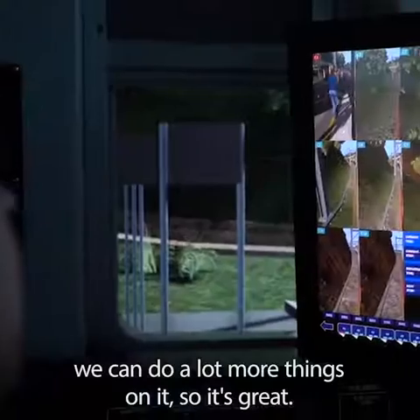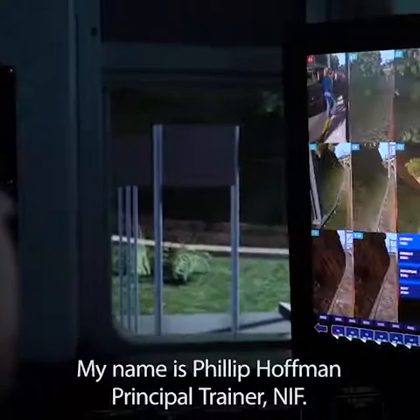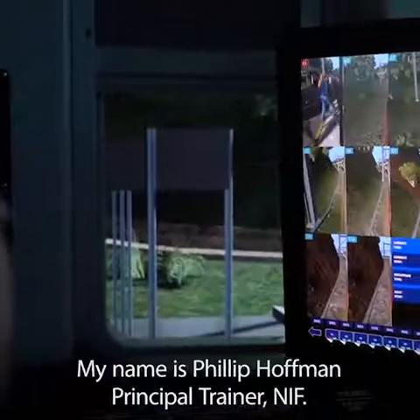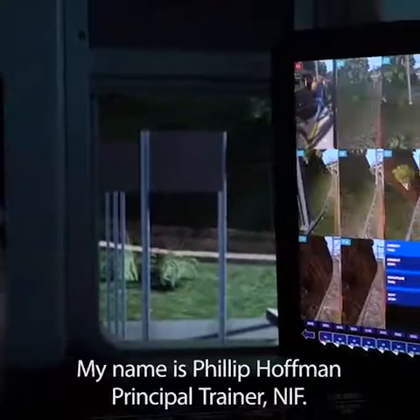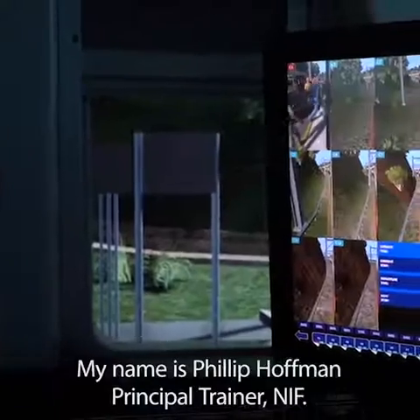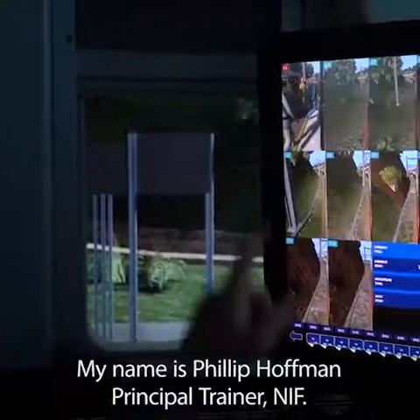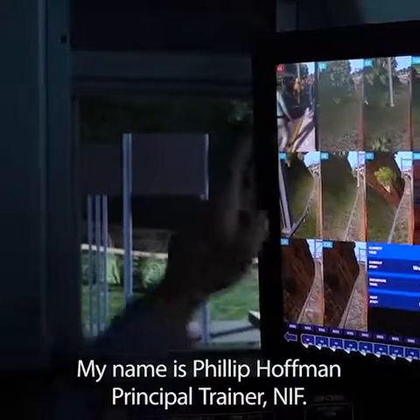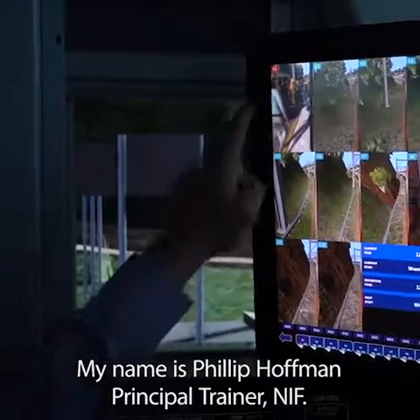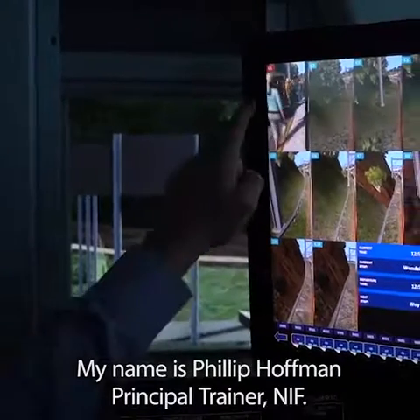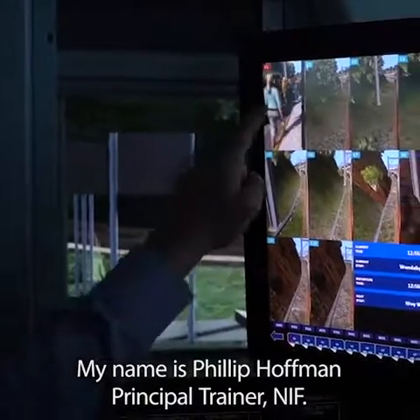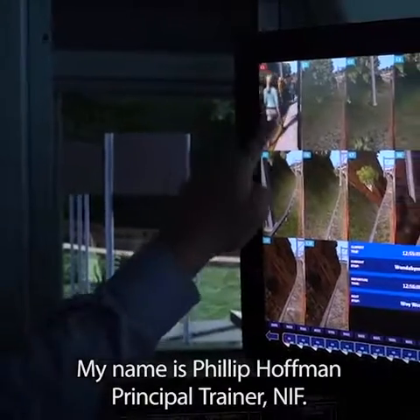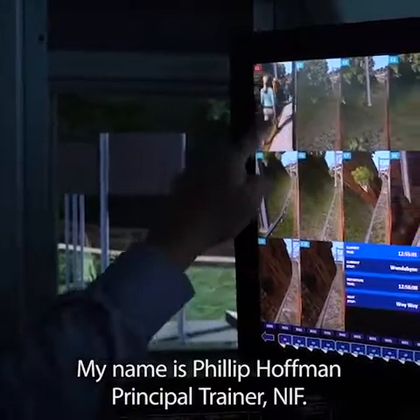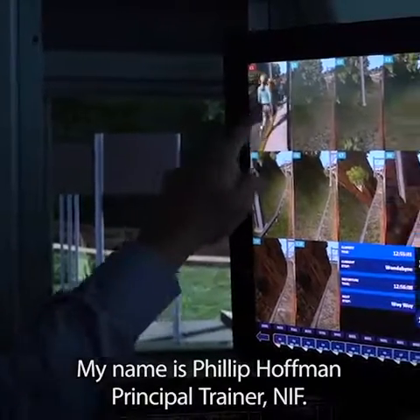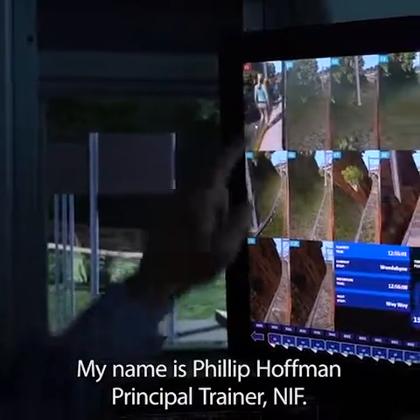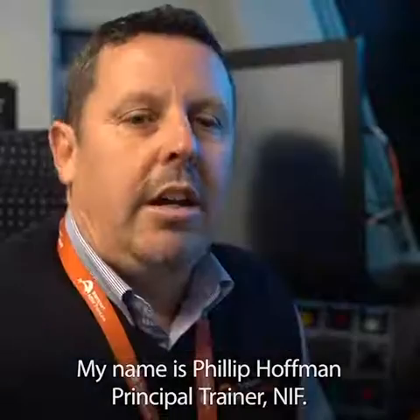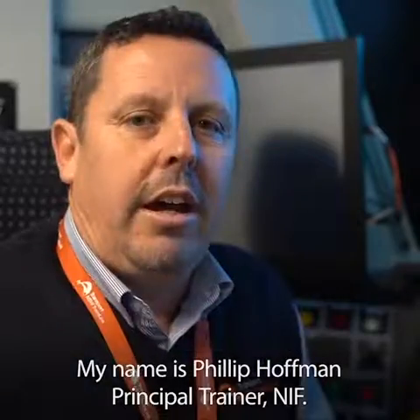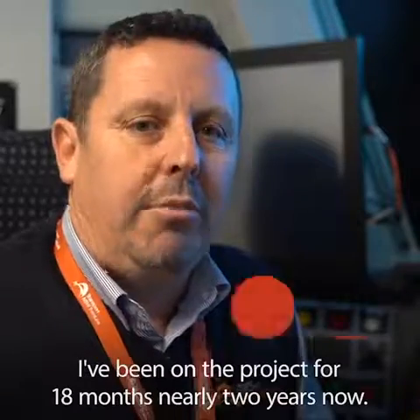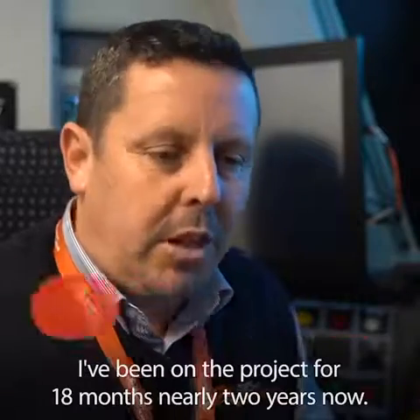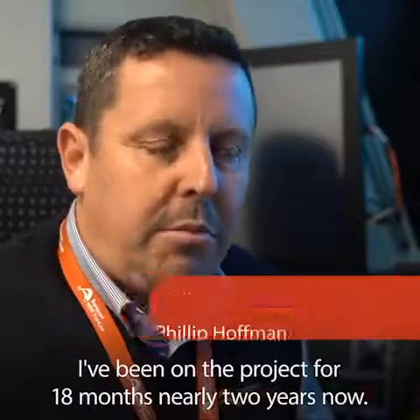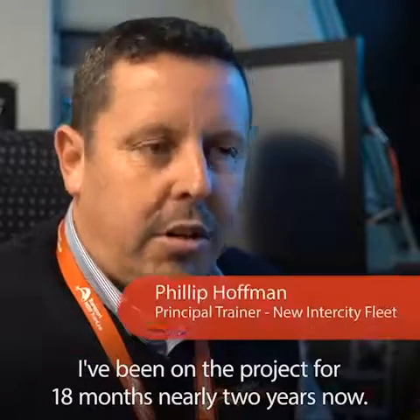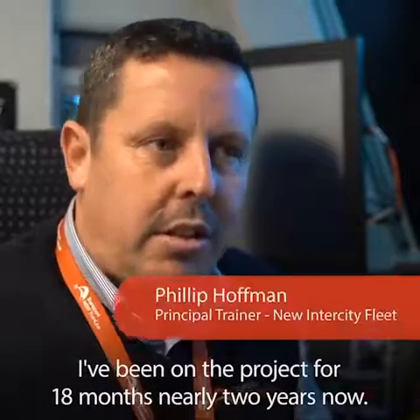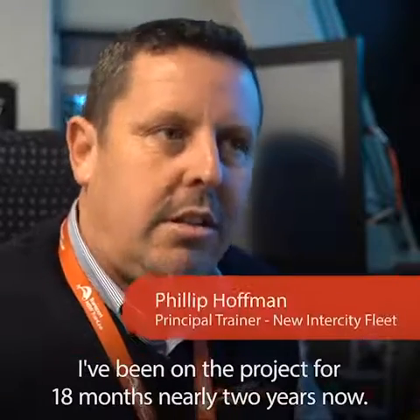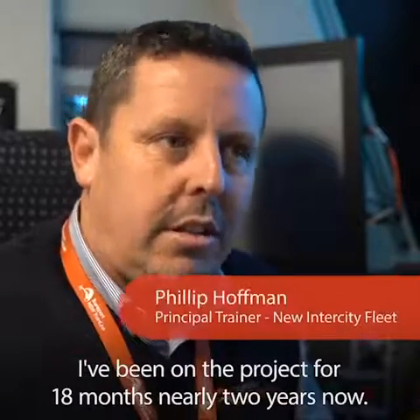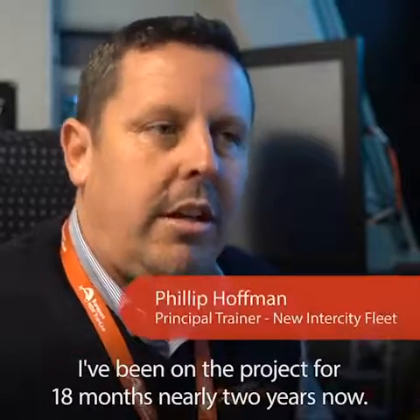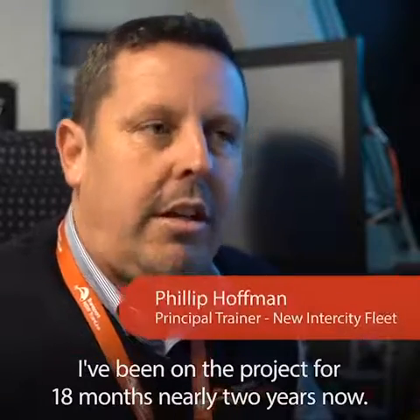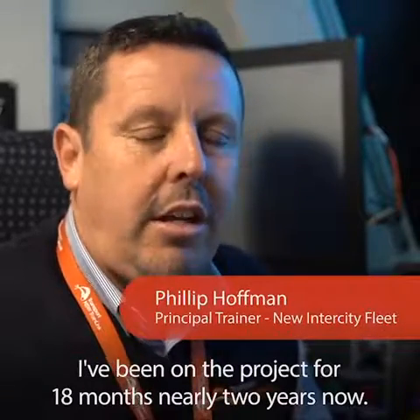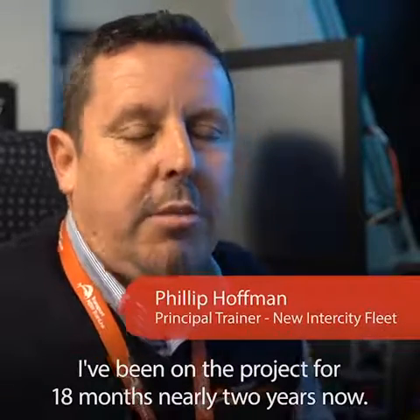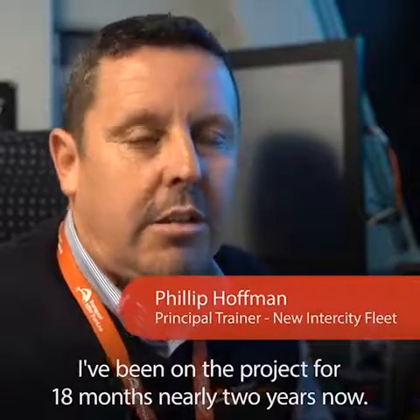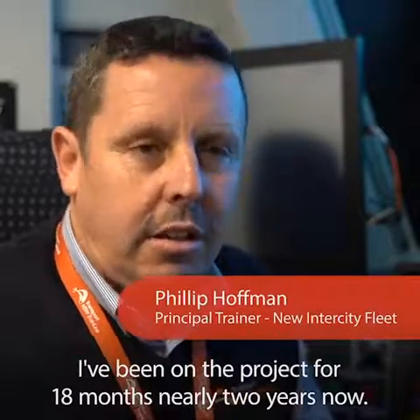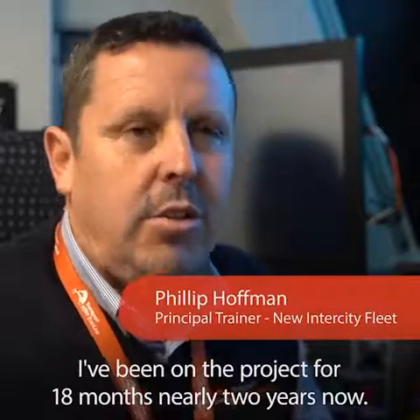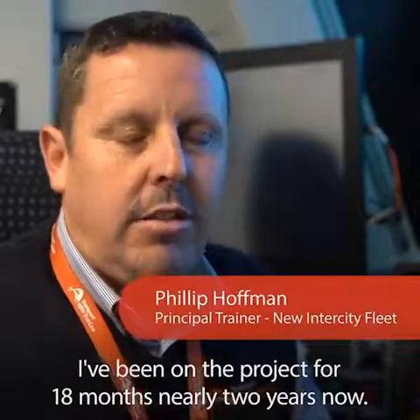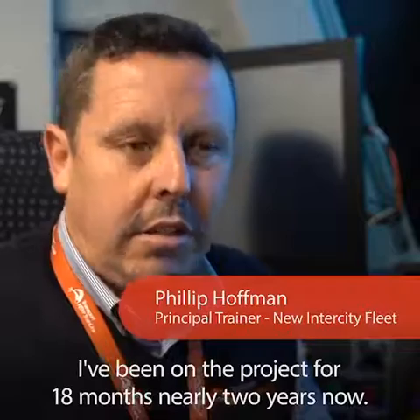My name's Philip Hoffman, principal trainer, NIF. I've been on the project 18 months, nearly two years now.